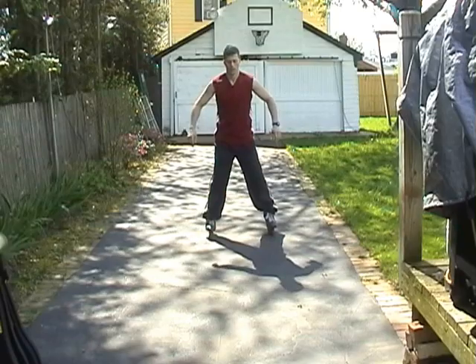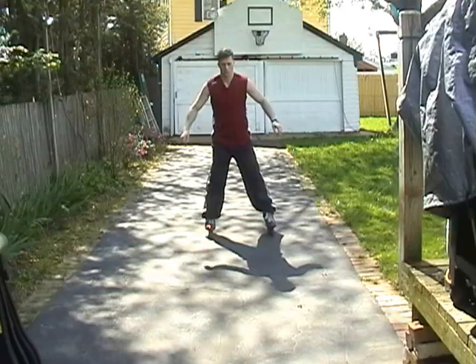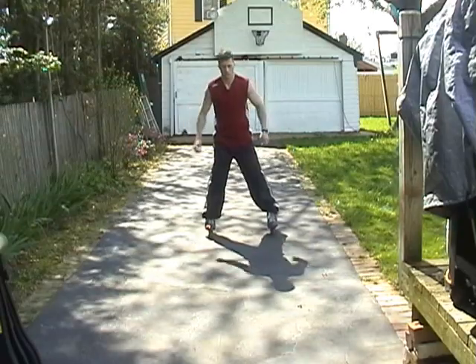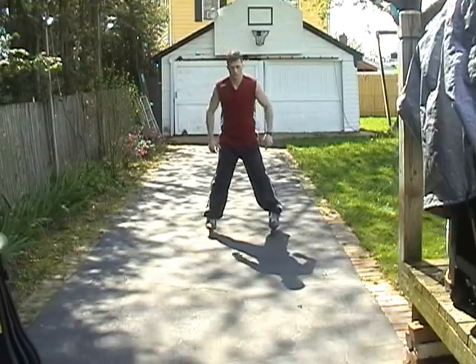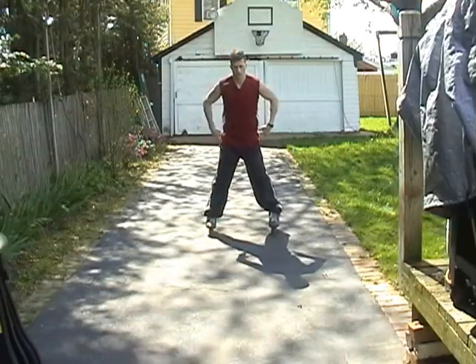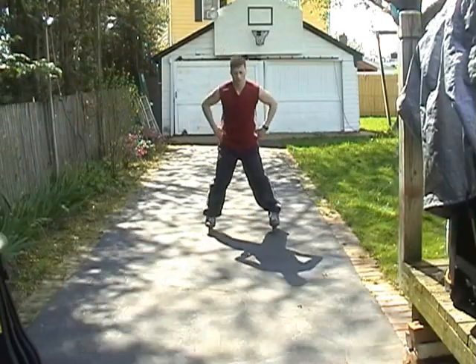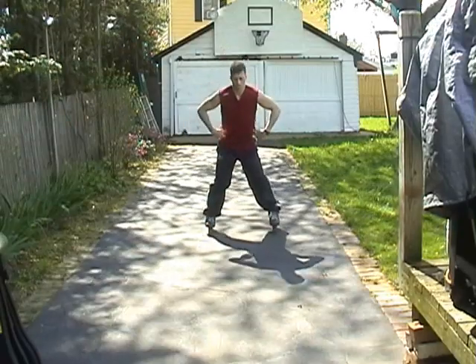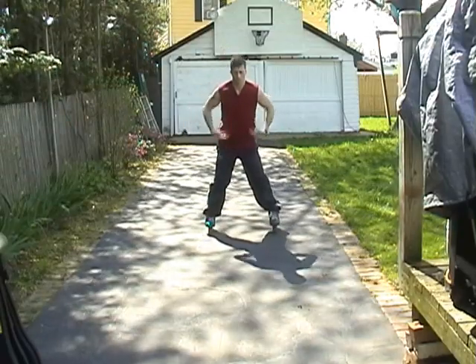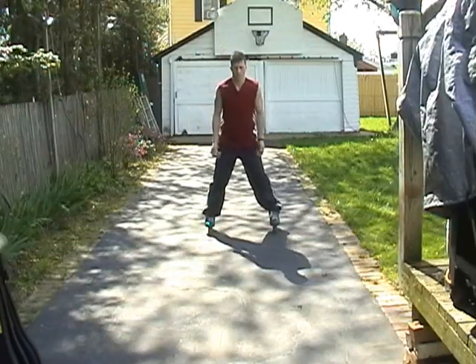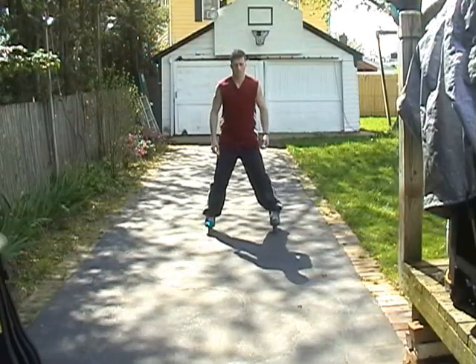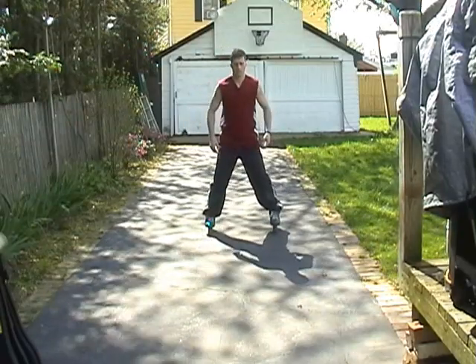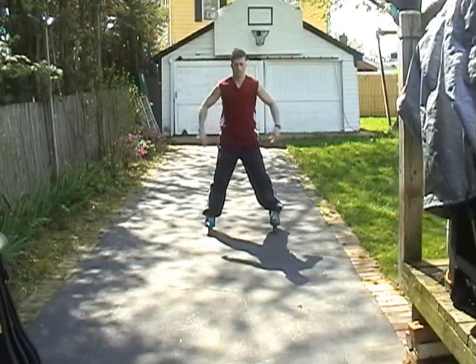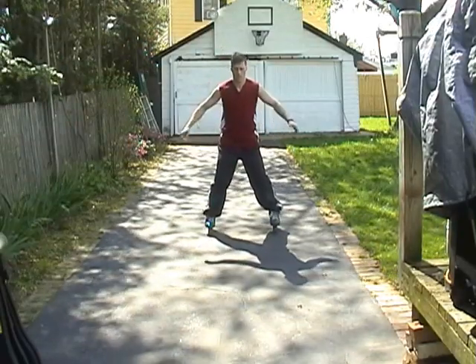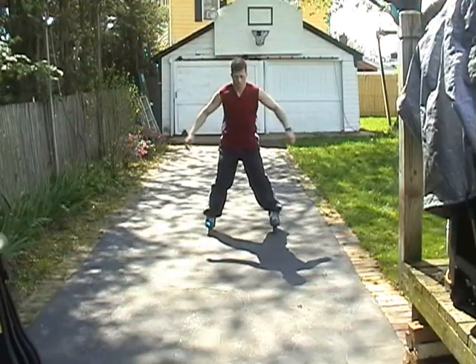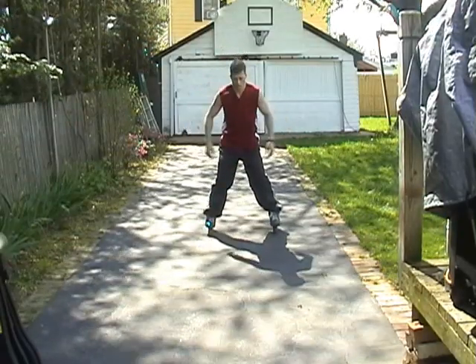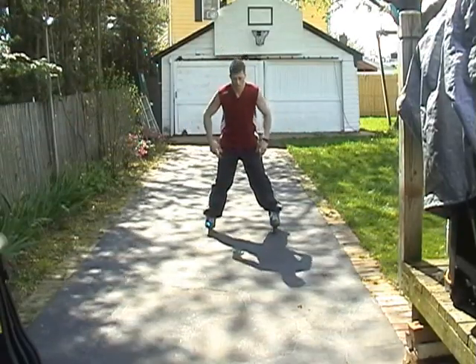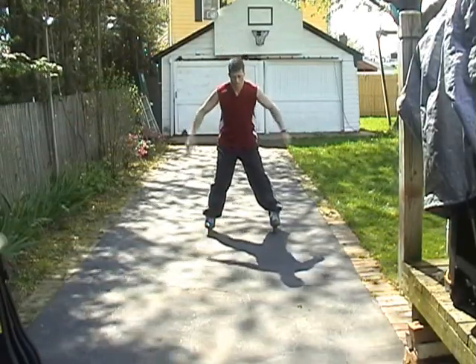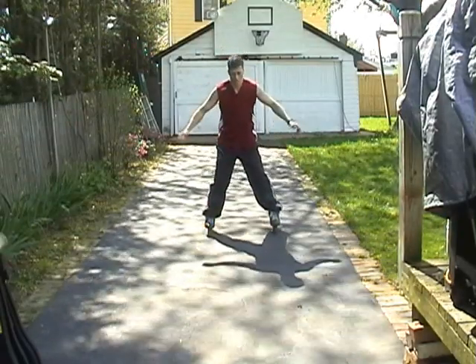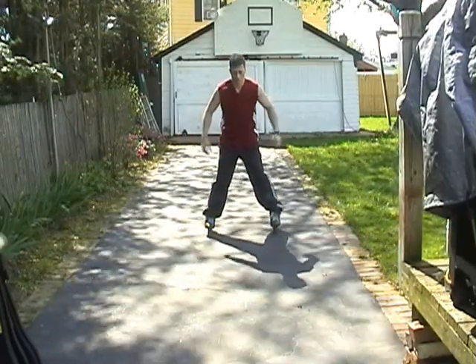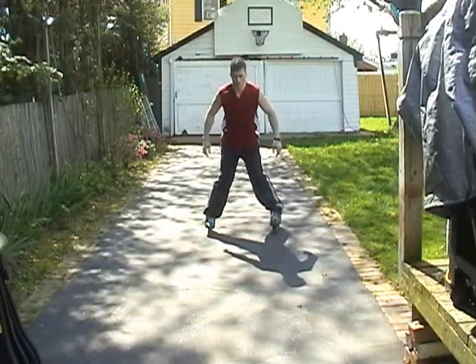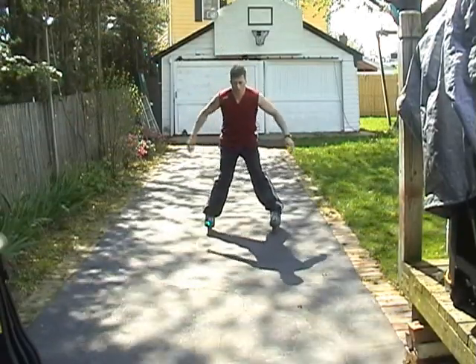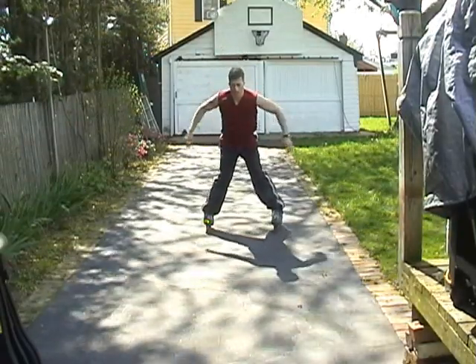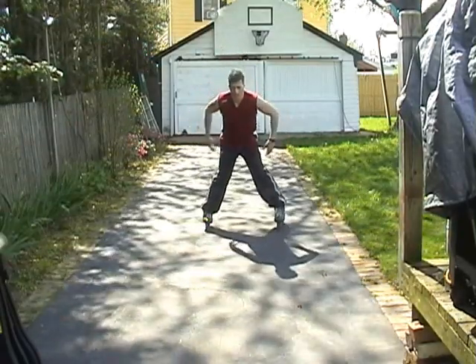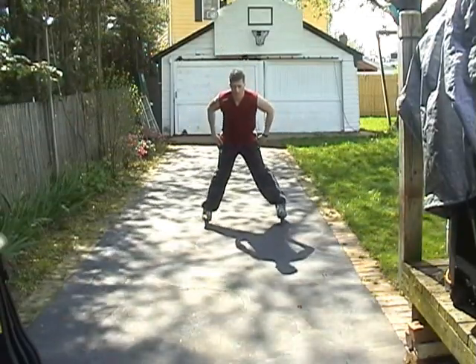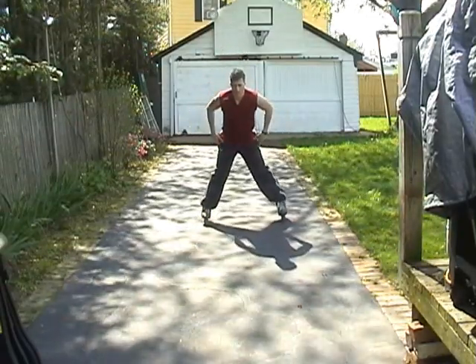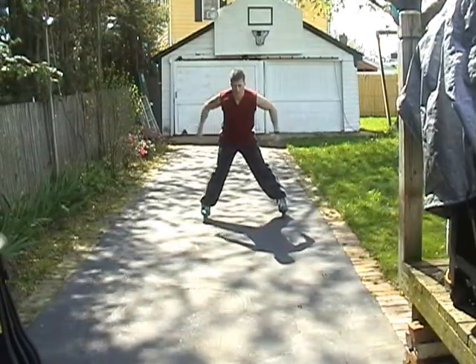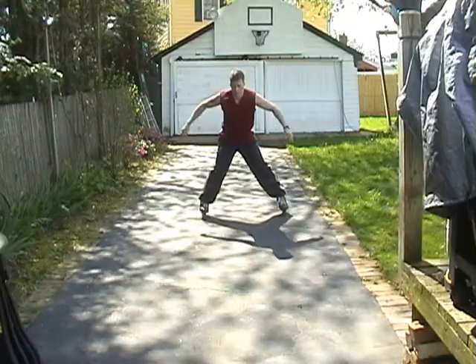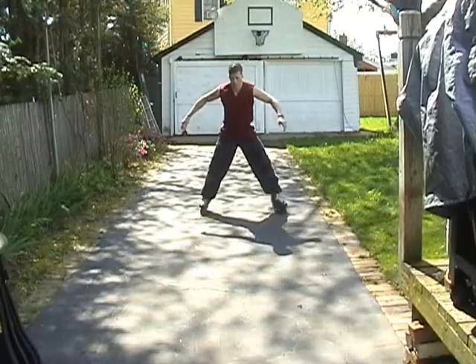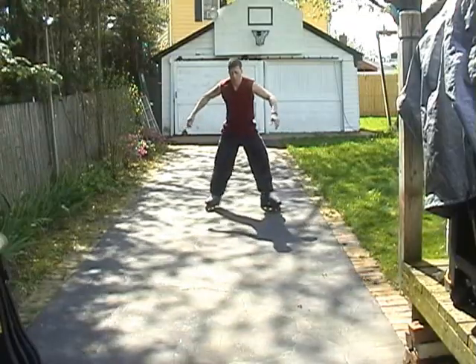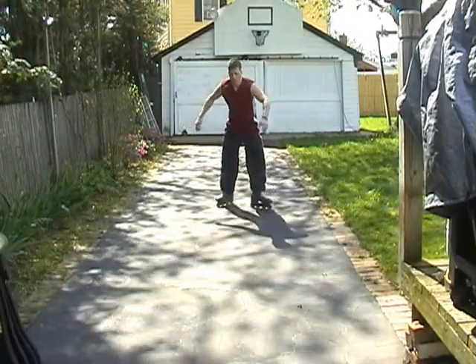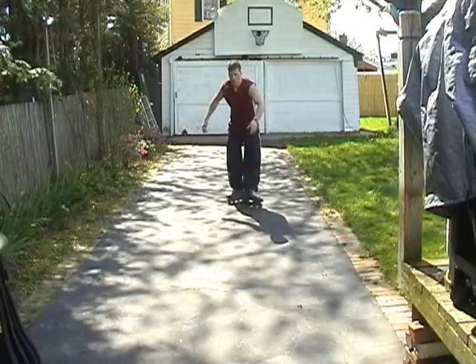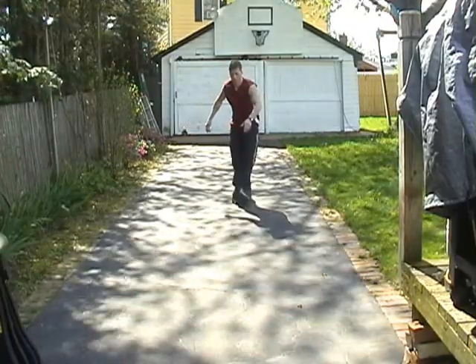Here we go — you lower your stance, put your arms out a little bit, and then get a little momentum. Now pull across.